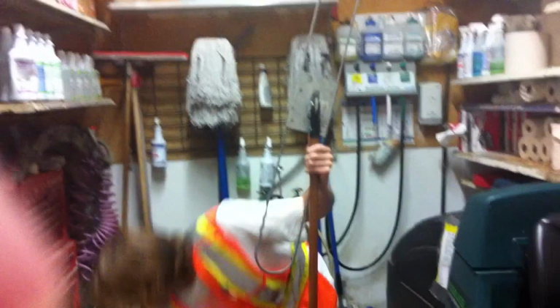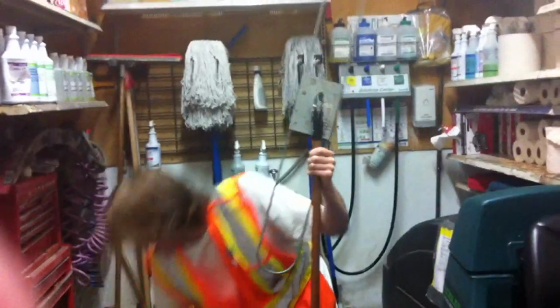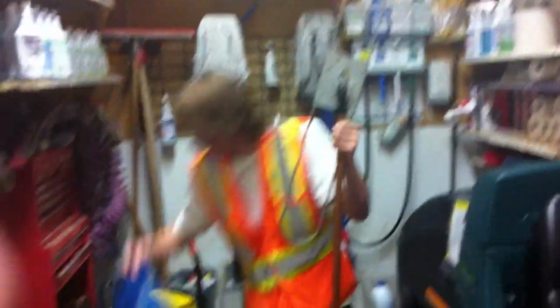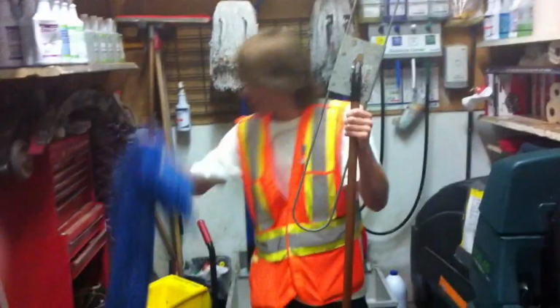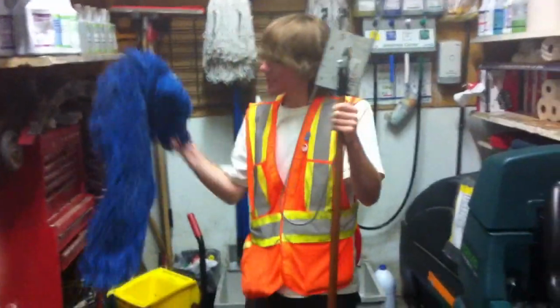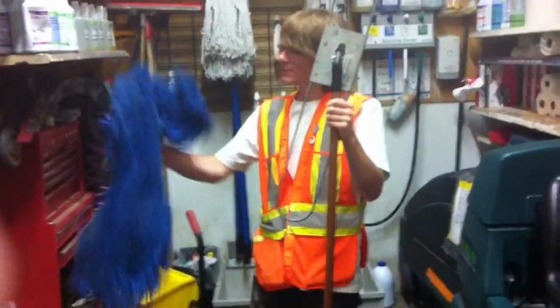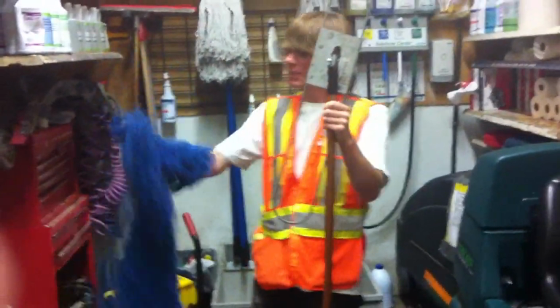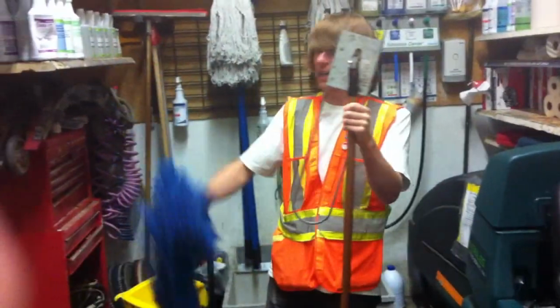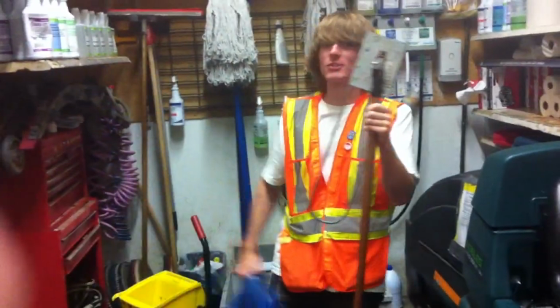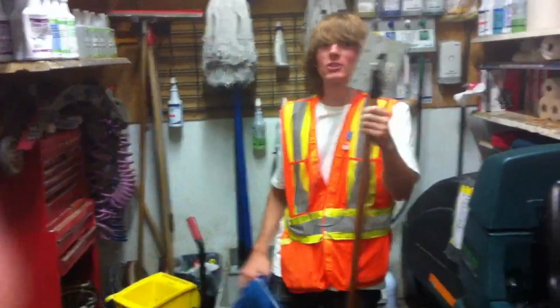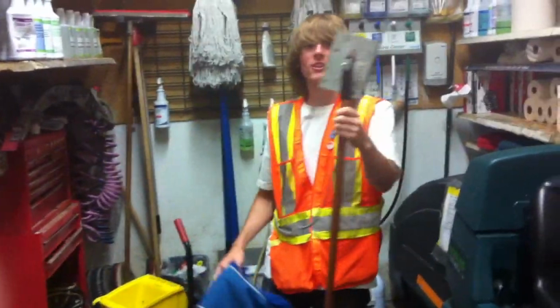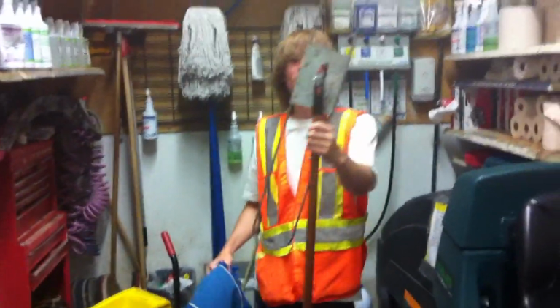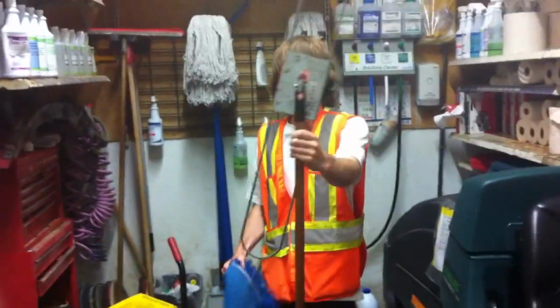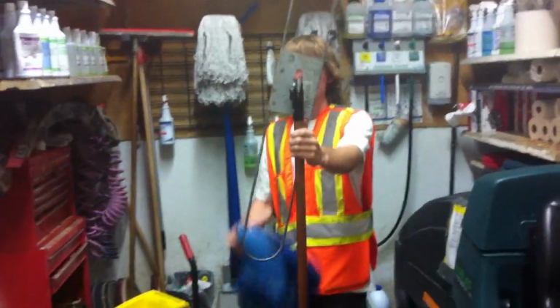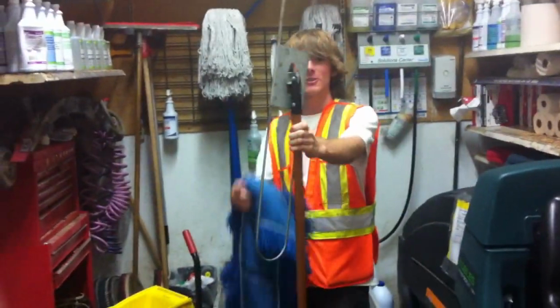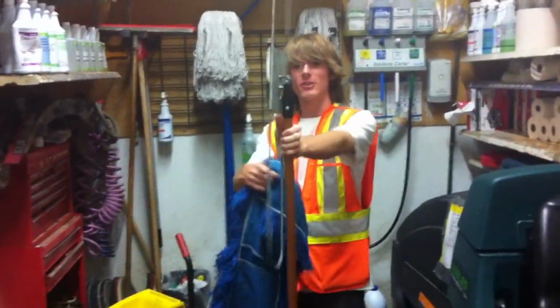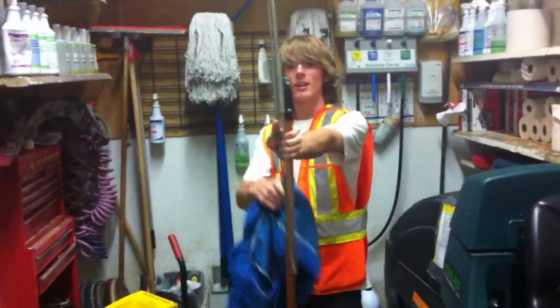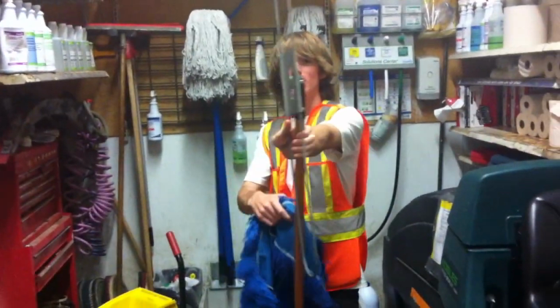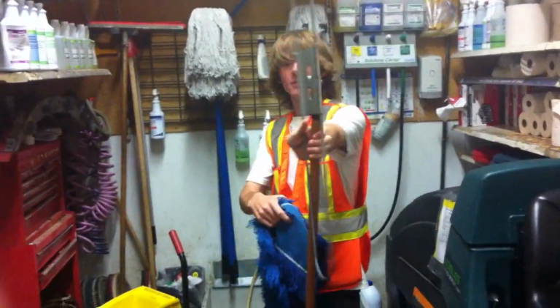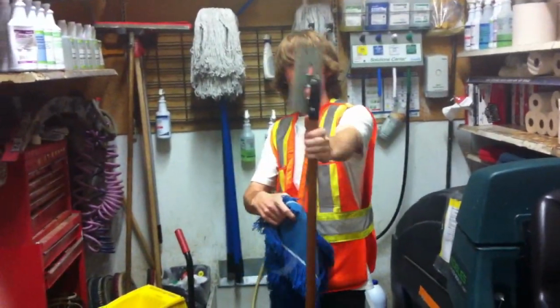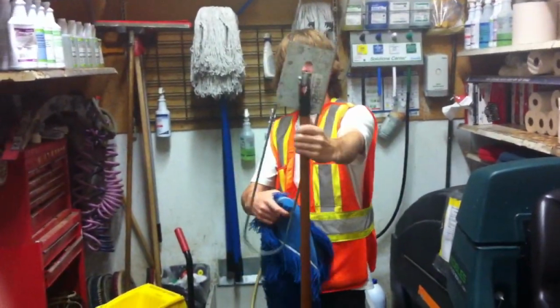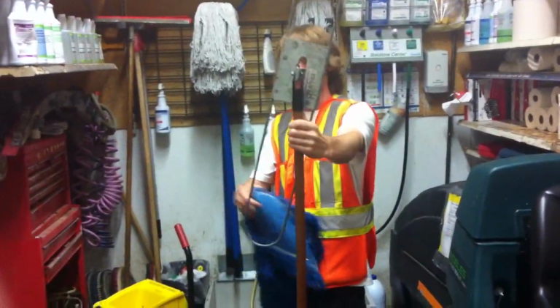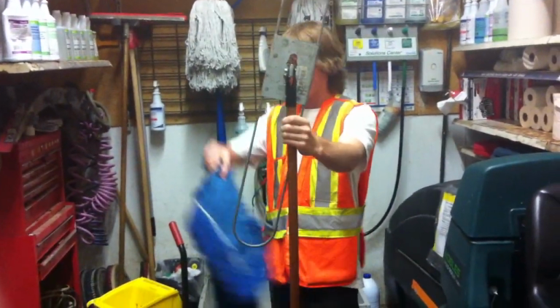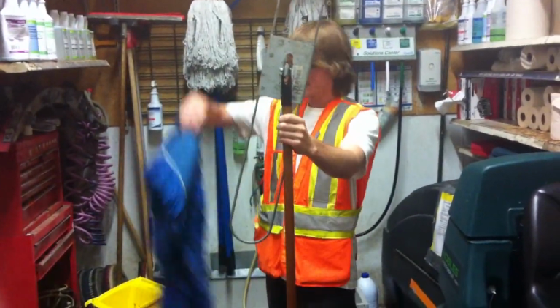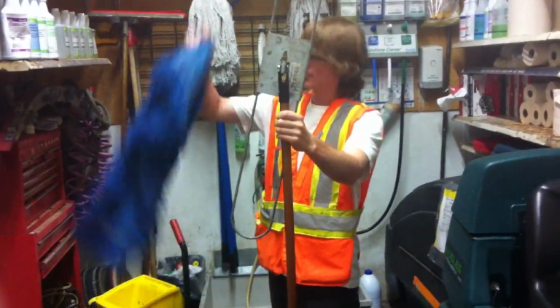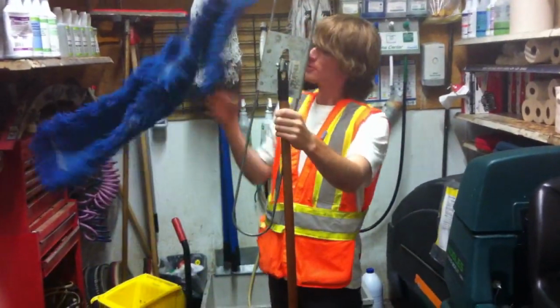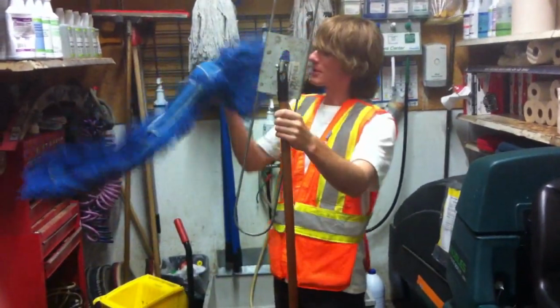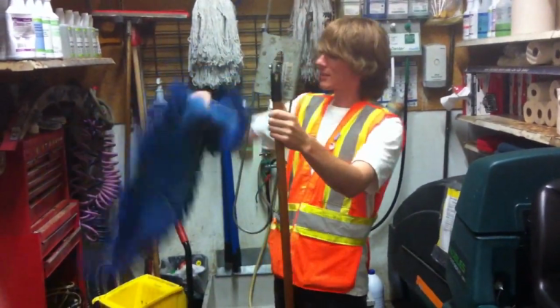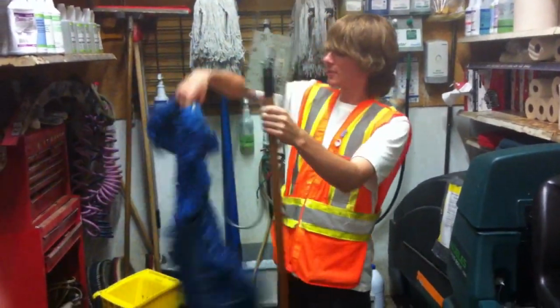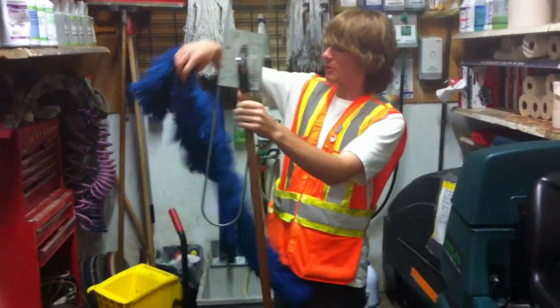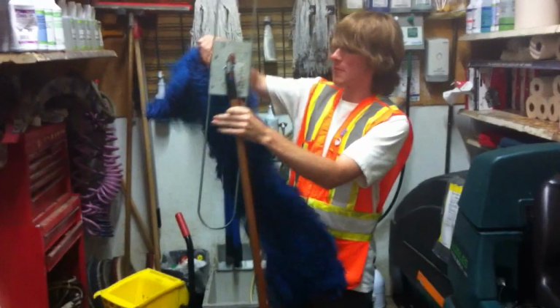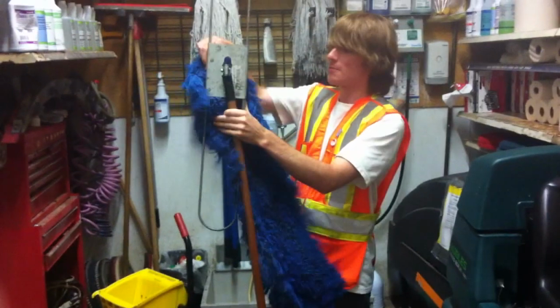Good morning everybody. Today I'm going to show you how to use the non-folding brooms with the Safe2Sweep mop.